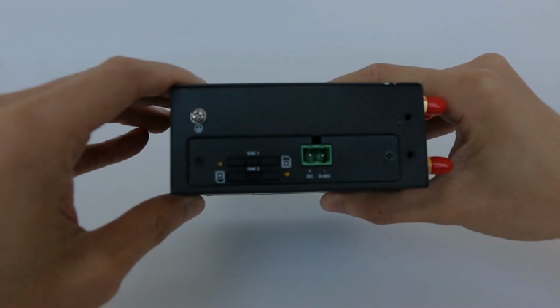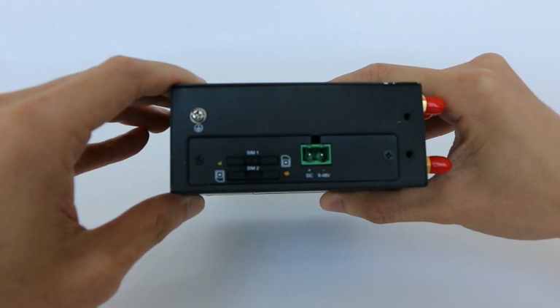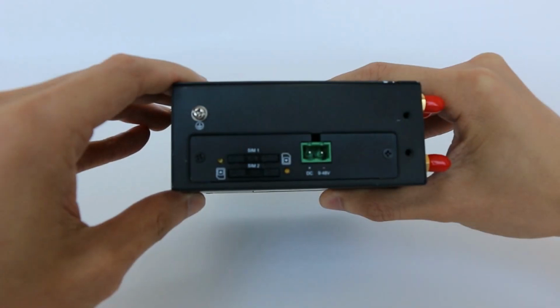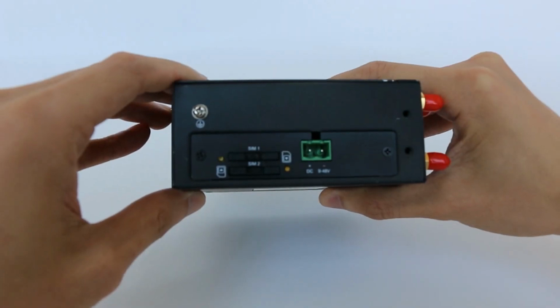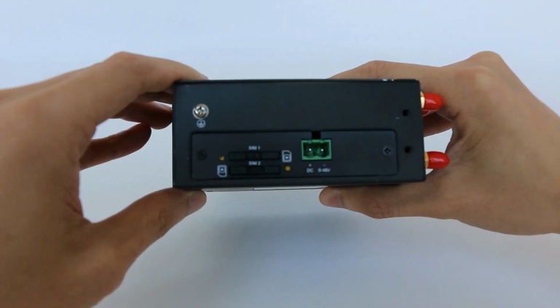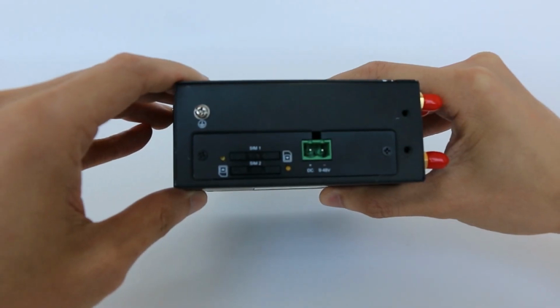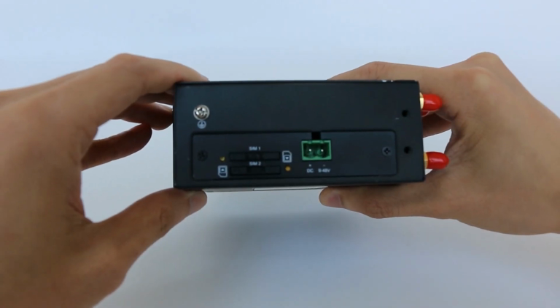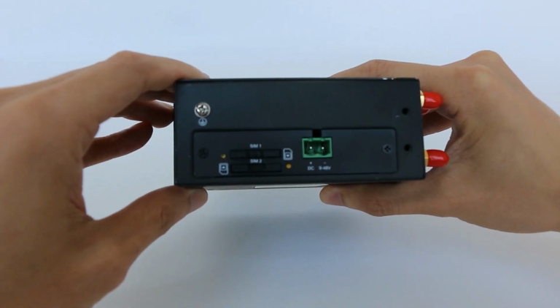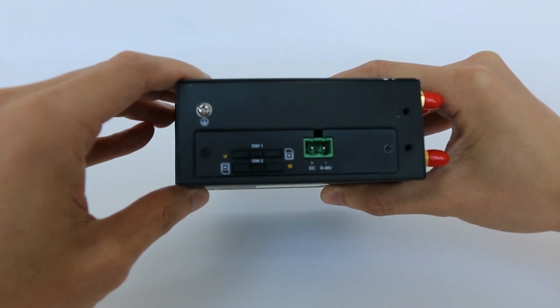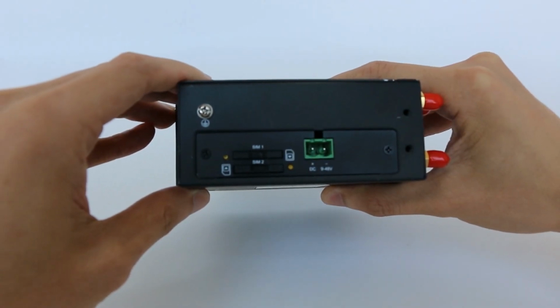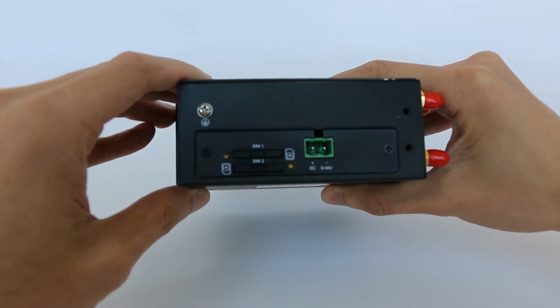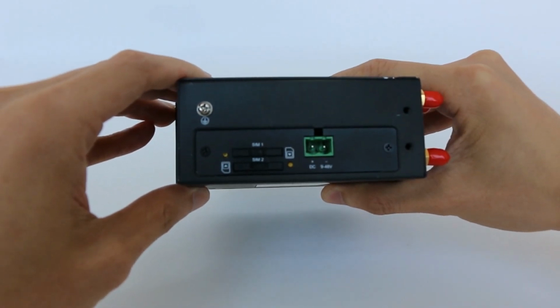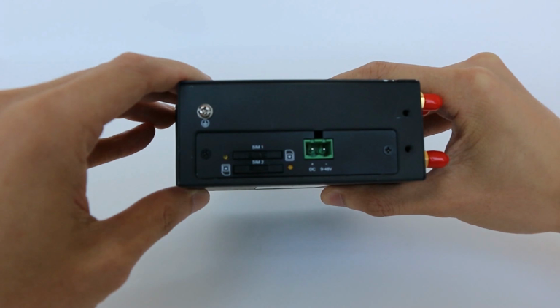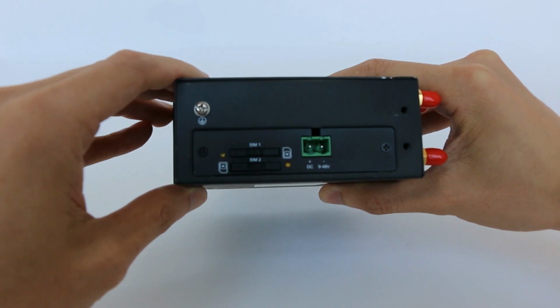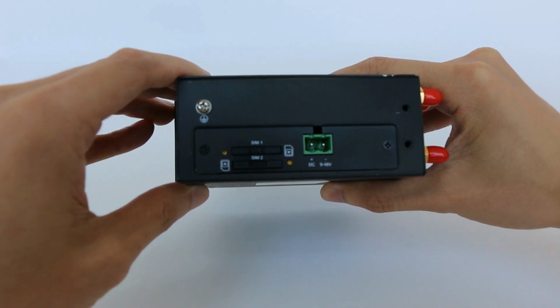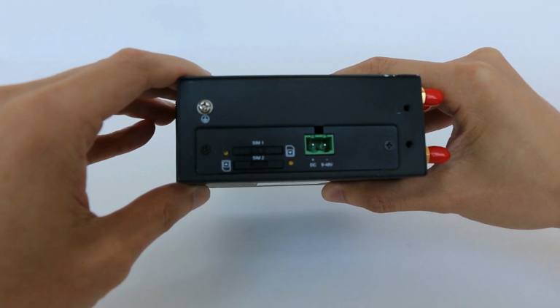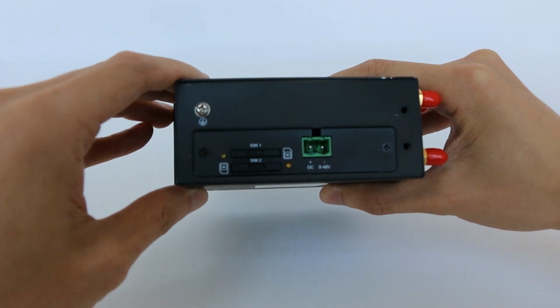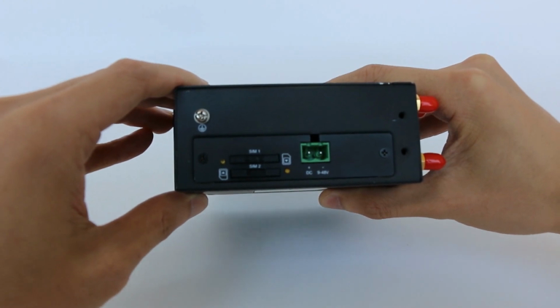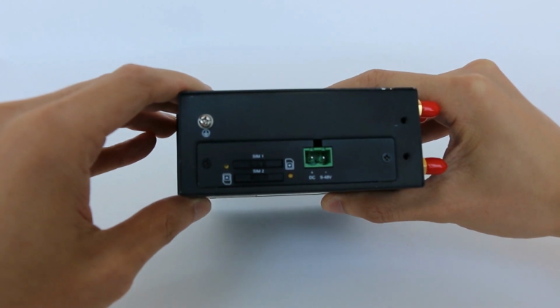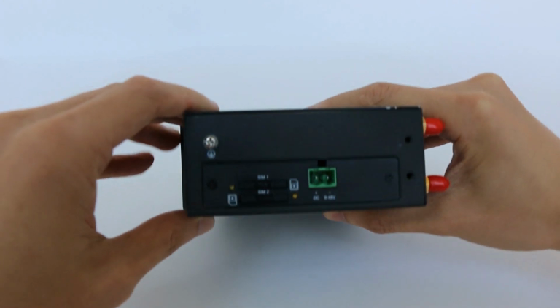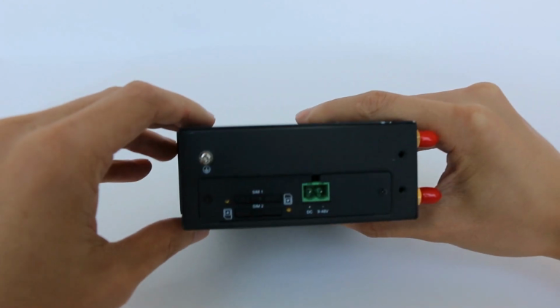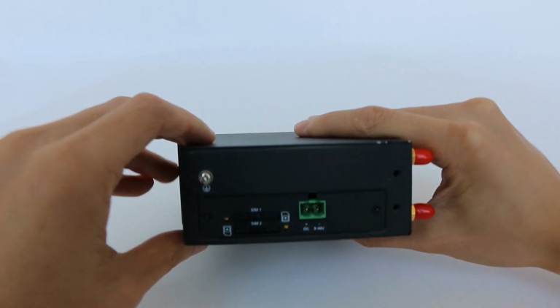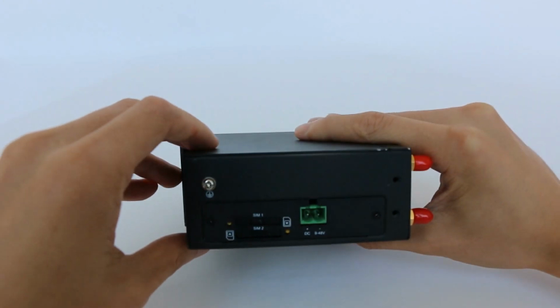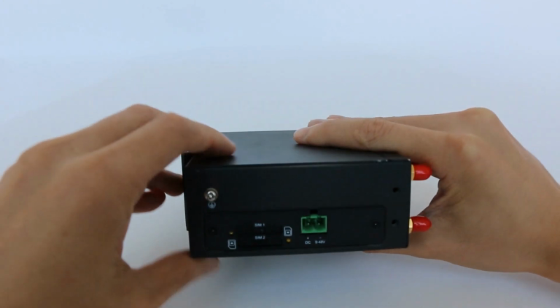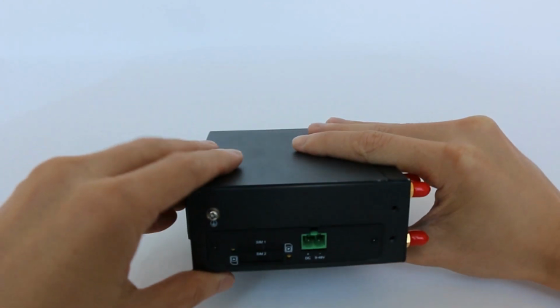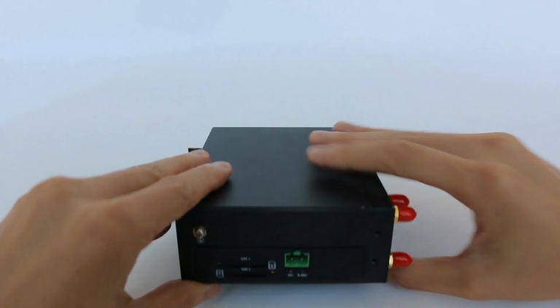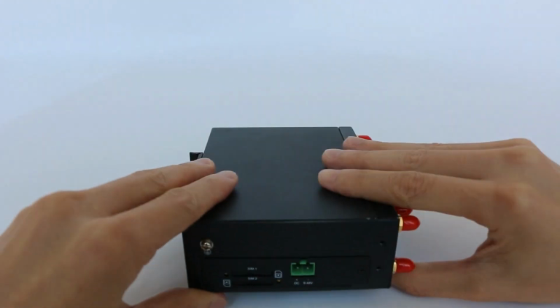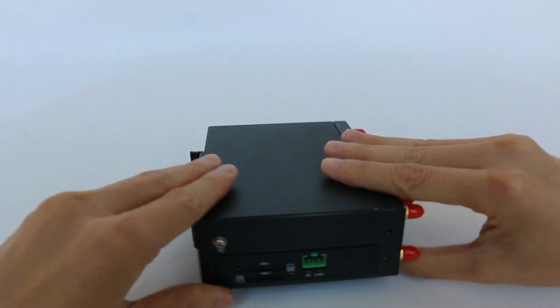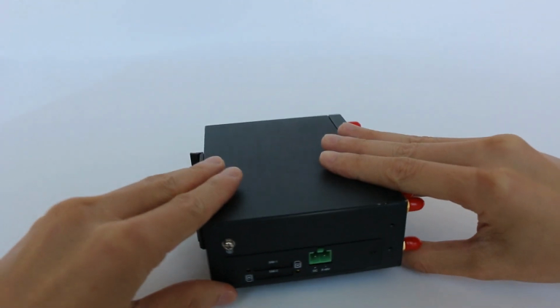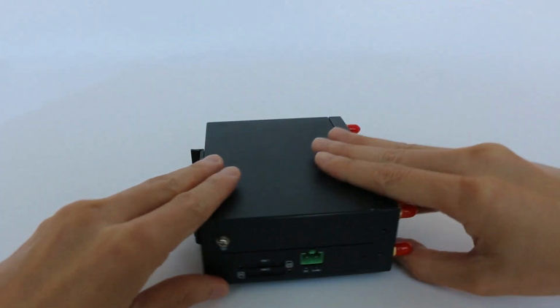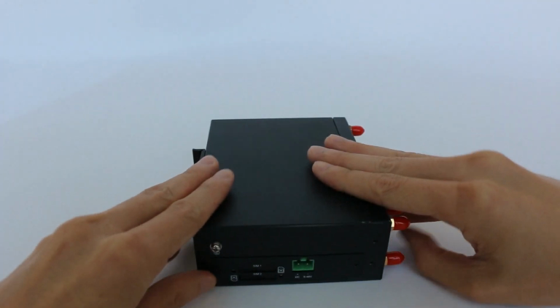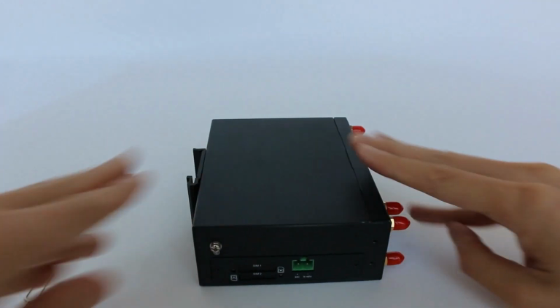As the router has two SIM card slots, you can insert two SIM cards for a dual SIM strategy according to your needs.